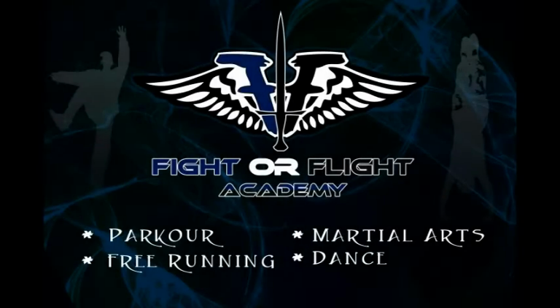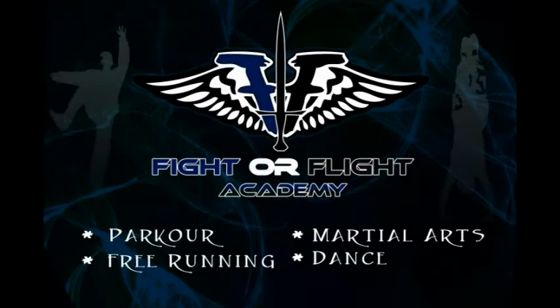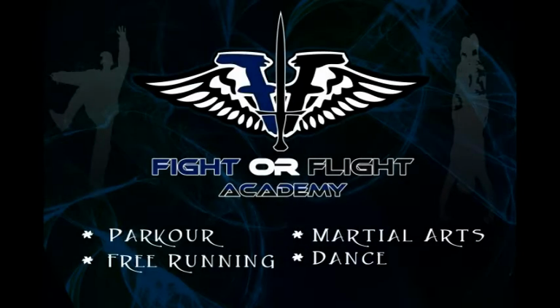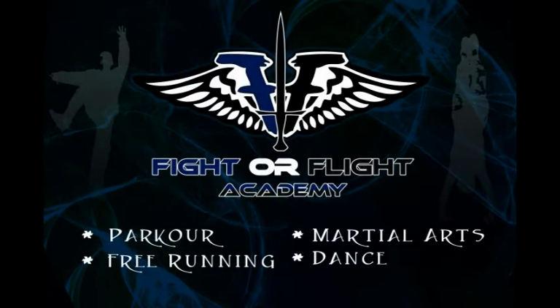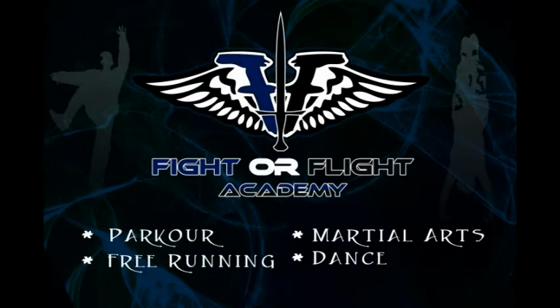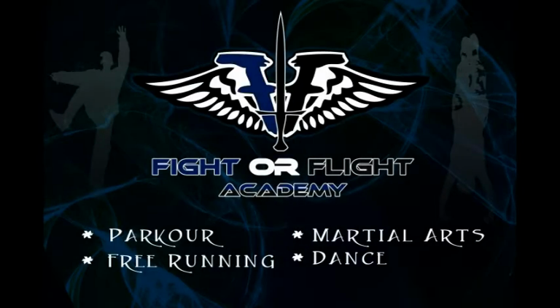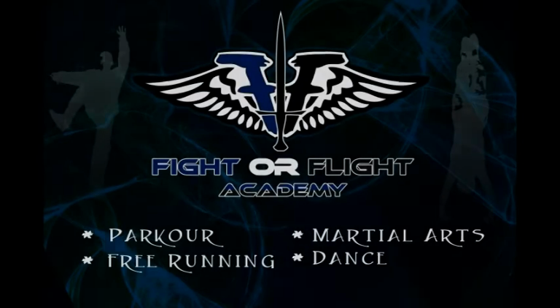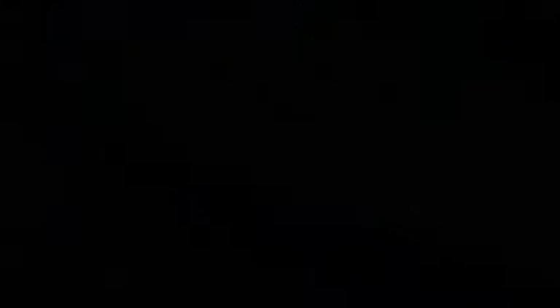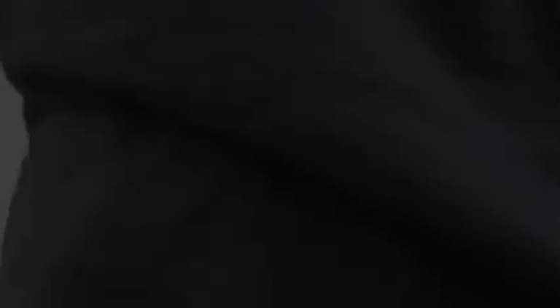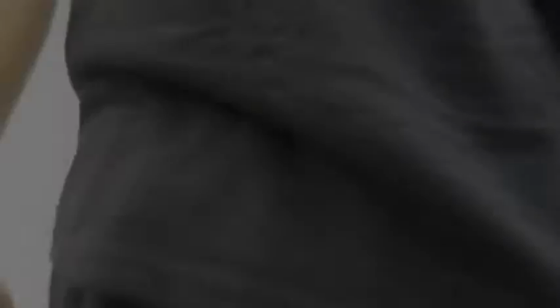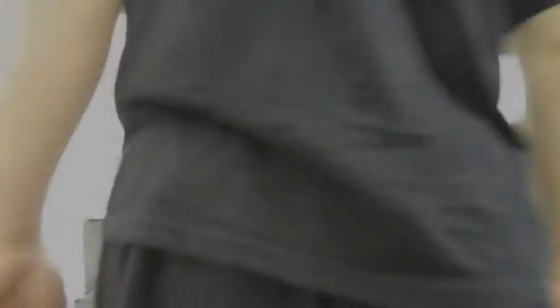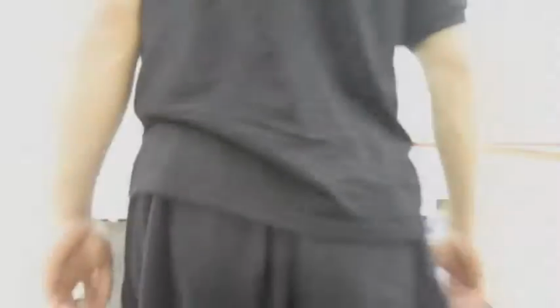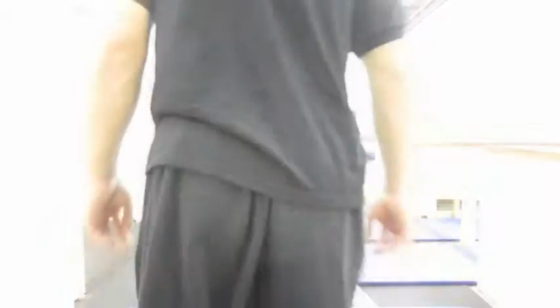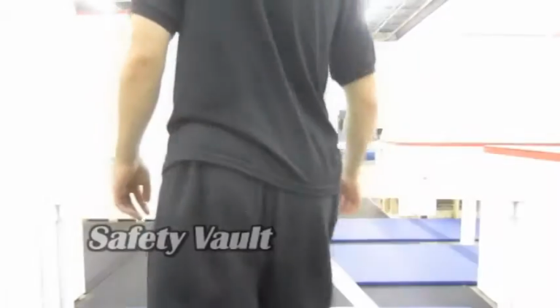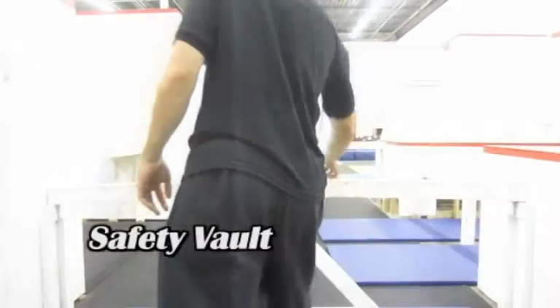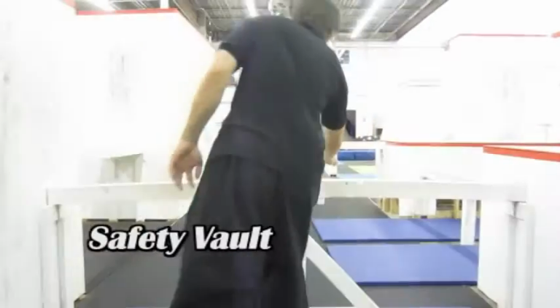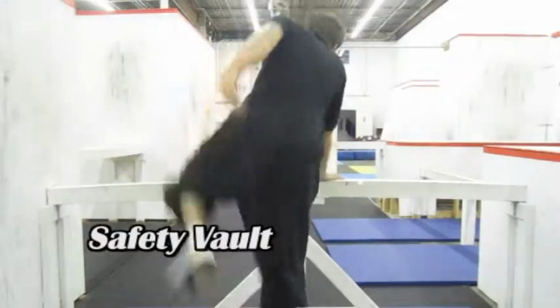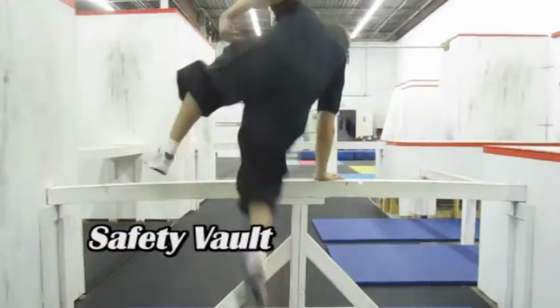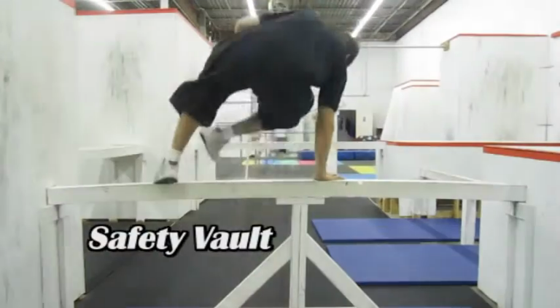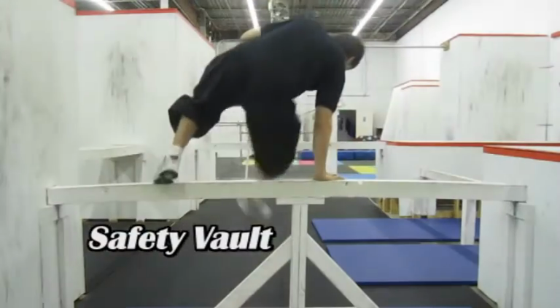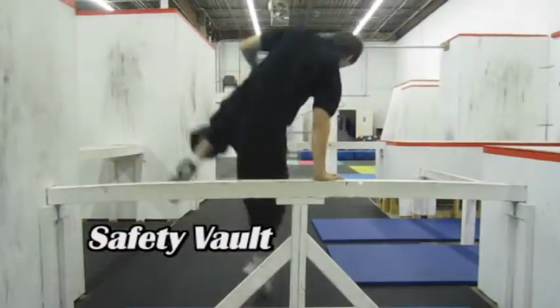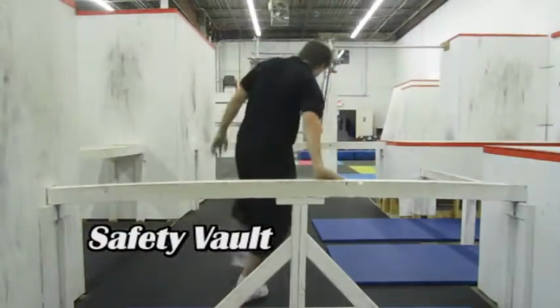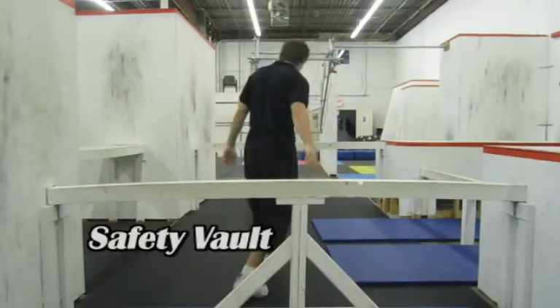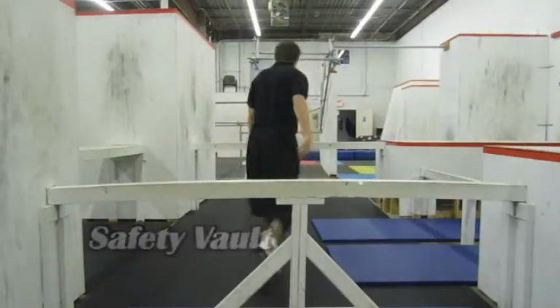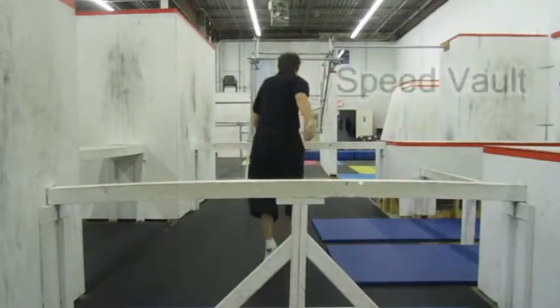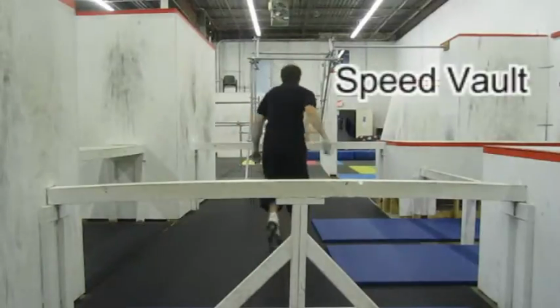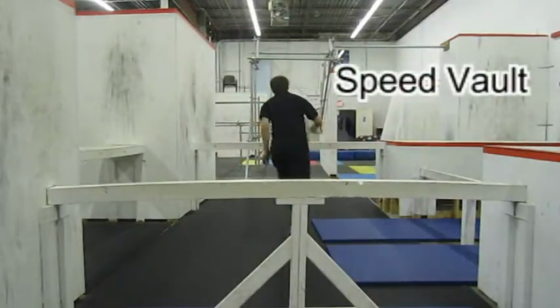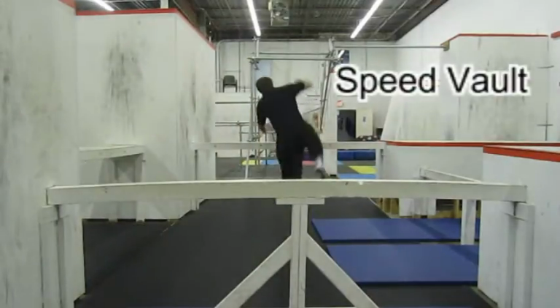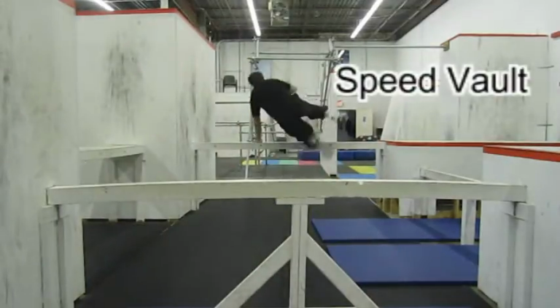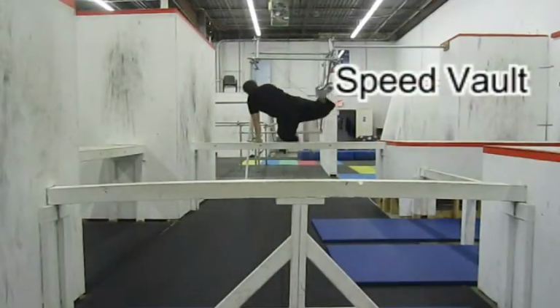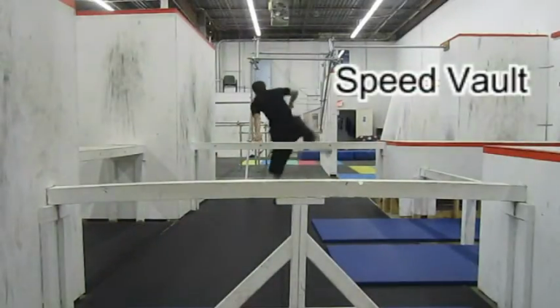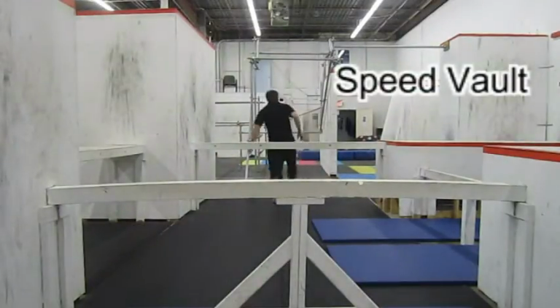Welcome to Fight or Flight Academy's basic vaulting tutorials. In this tutorial we're going to talk about the safety vault and the speed vault.